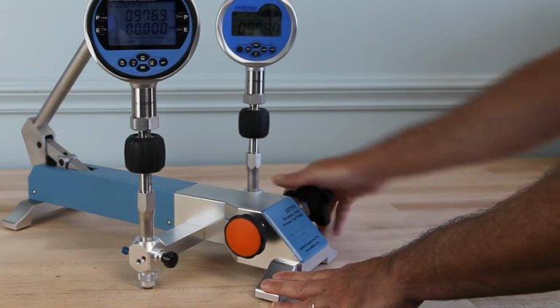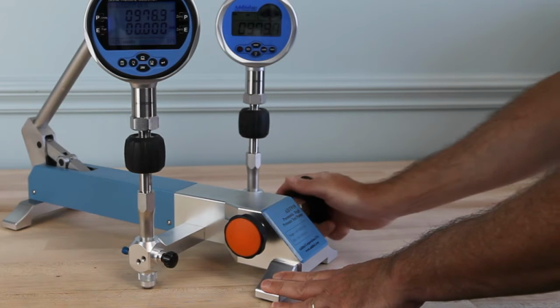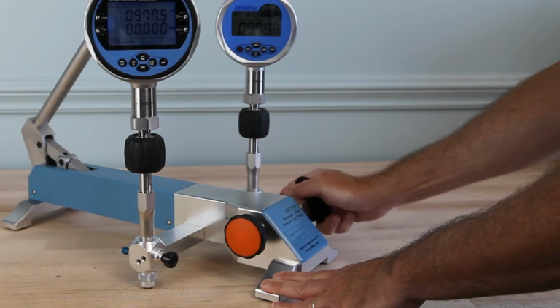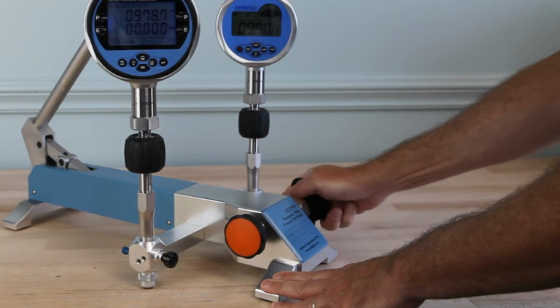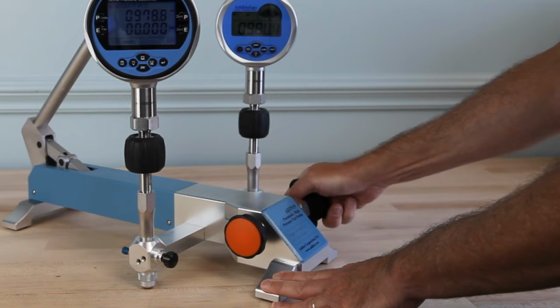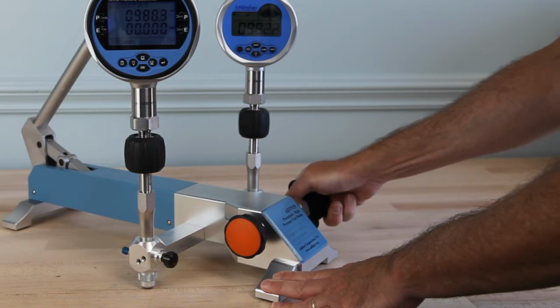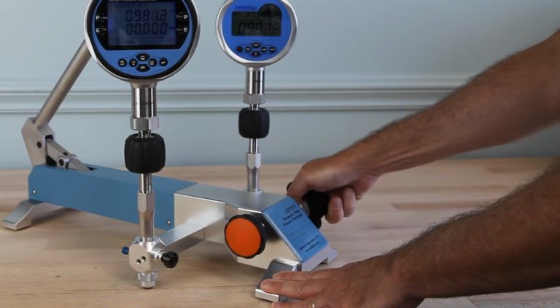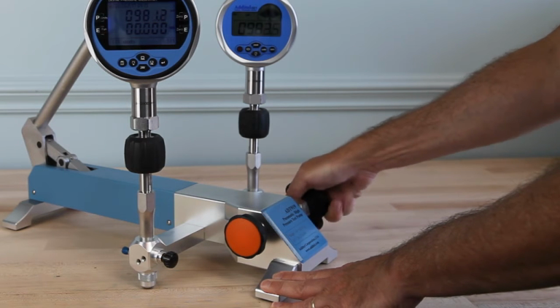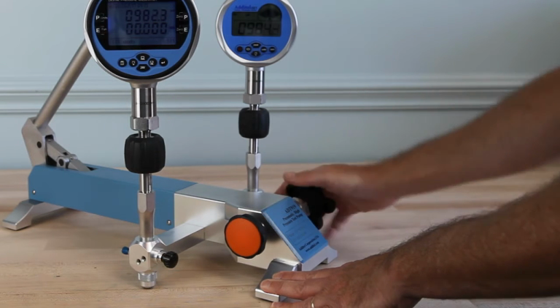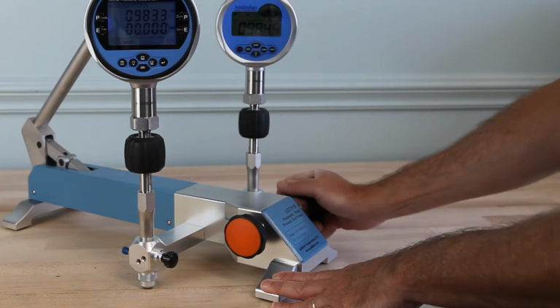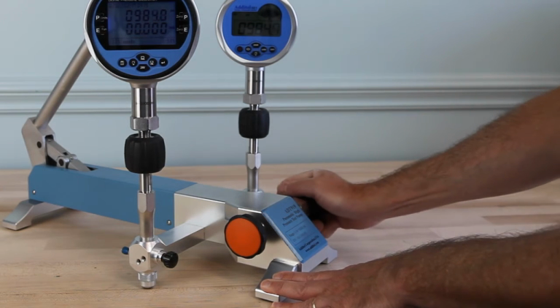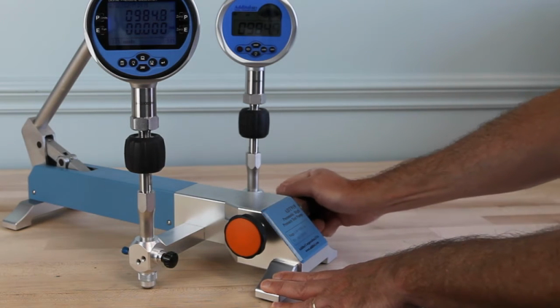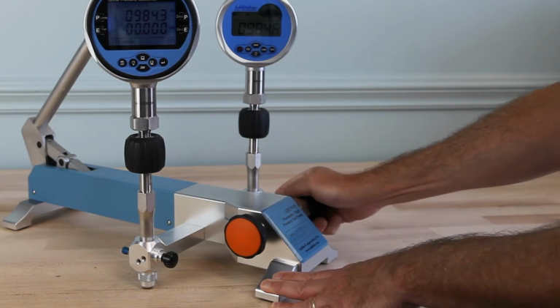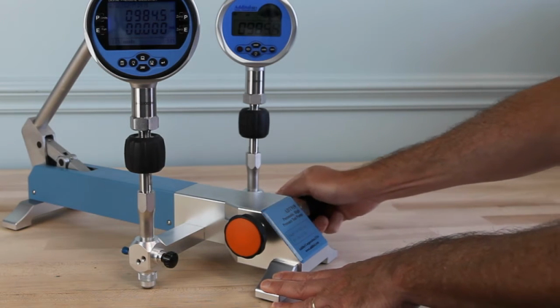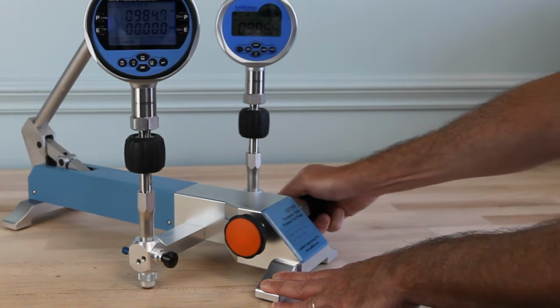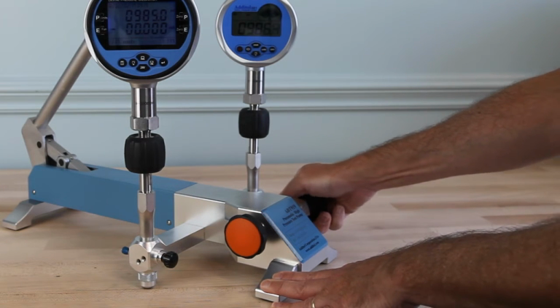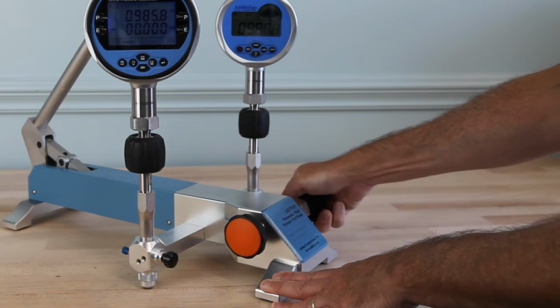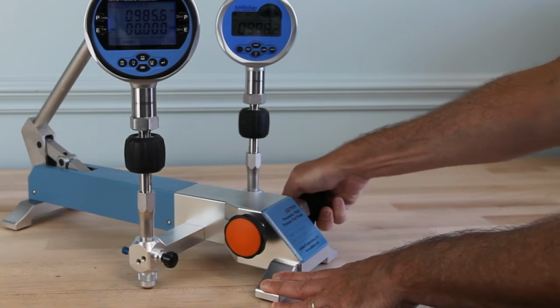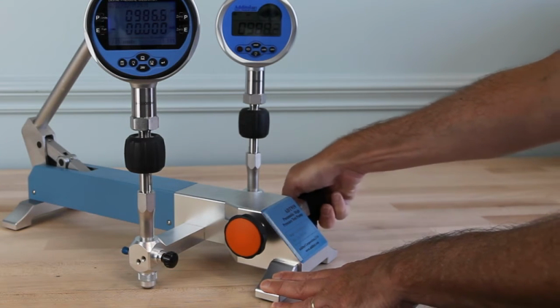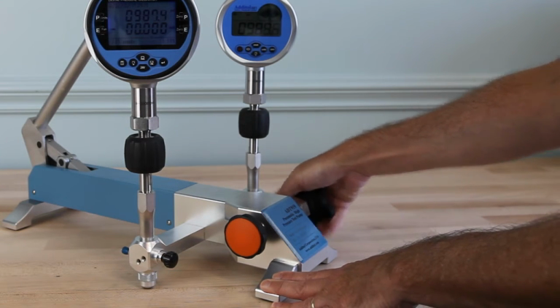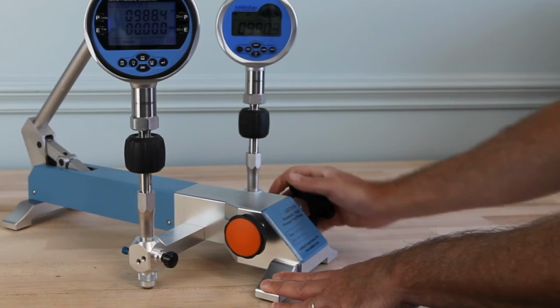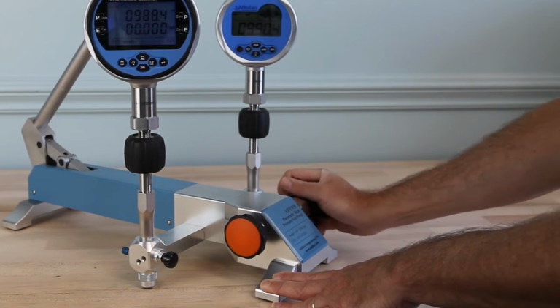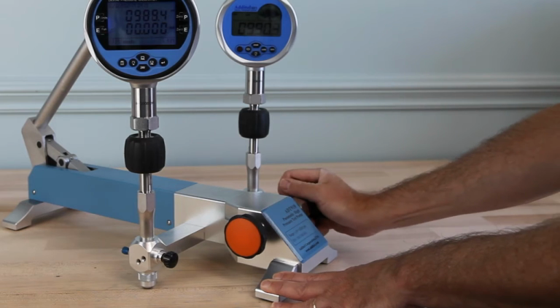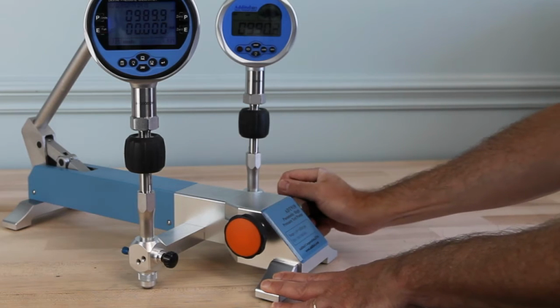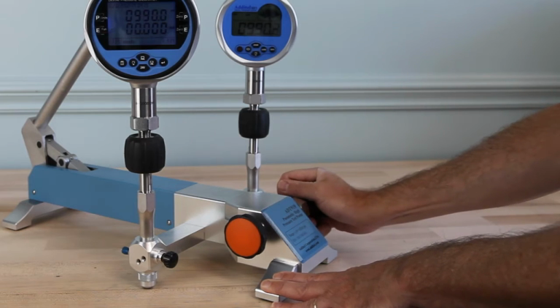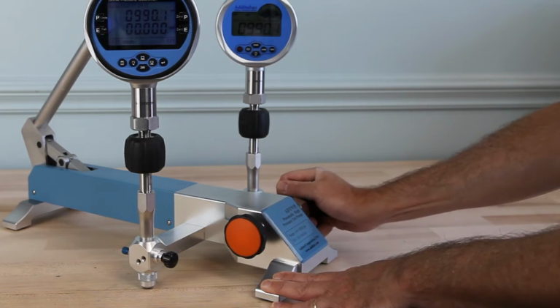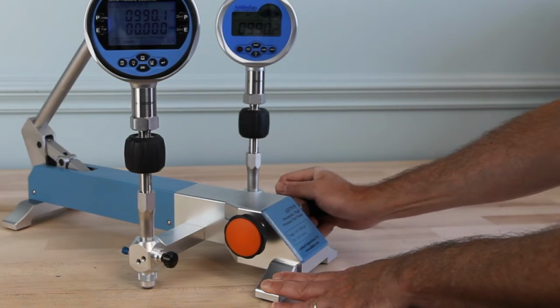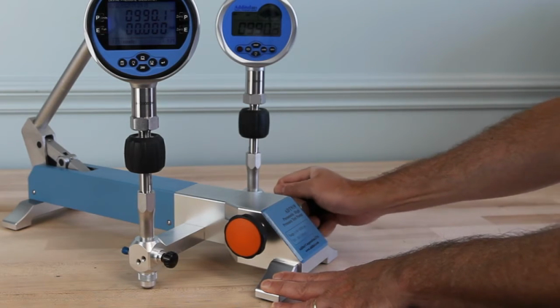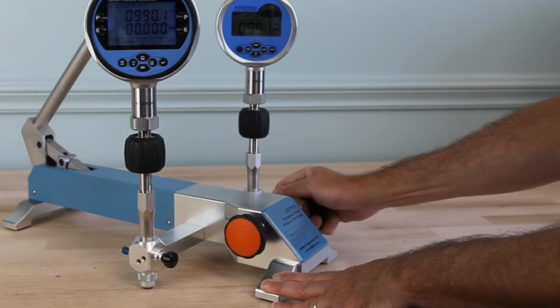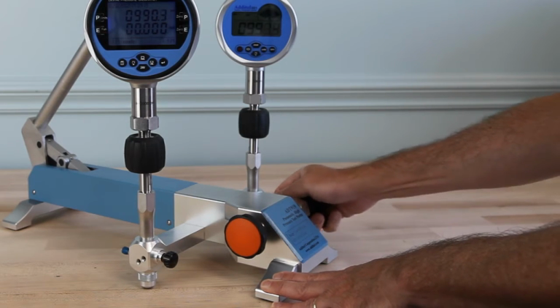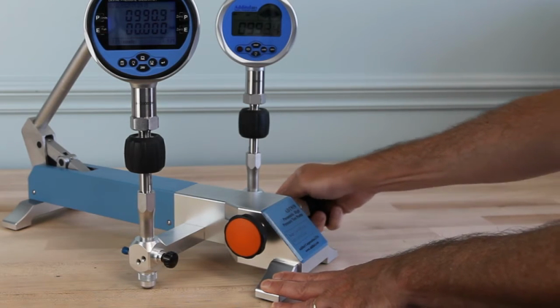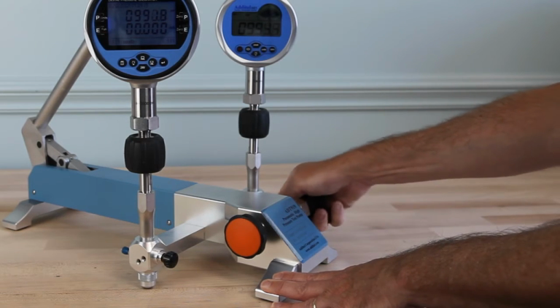A high quality screw press gives fine adjustment resolution as low as 1/1000th of a PSI. No one else in the marketplace offers a product with these features.